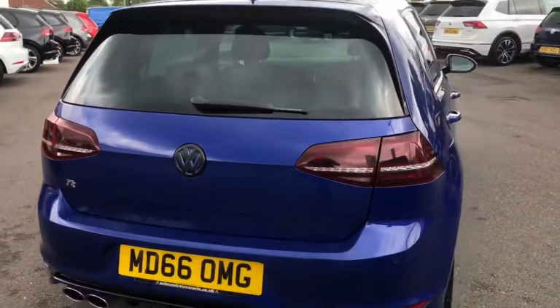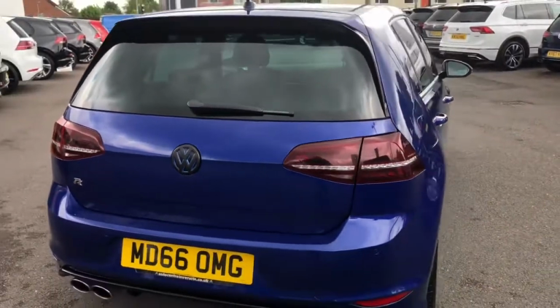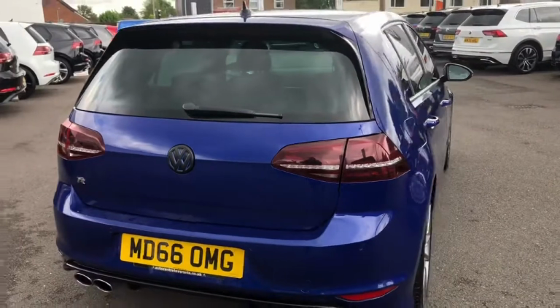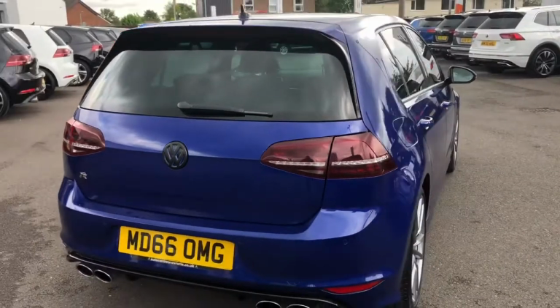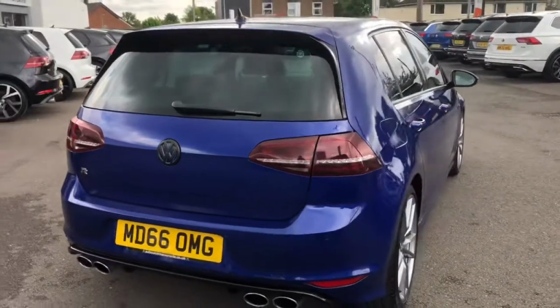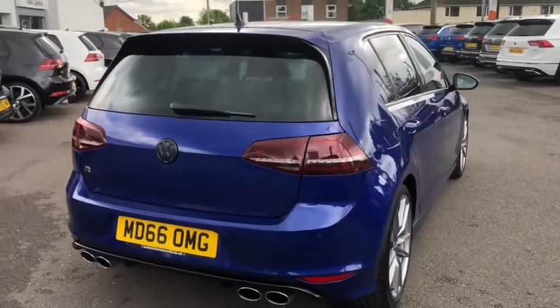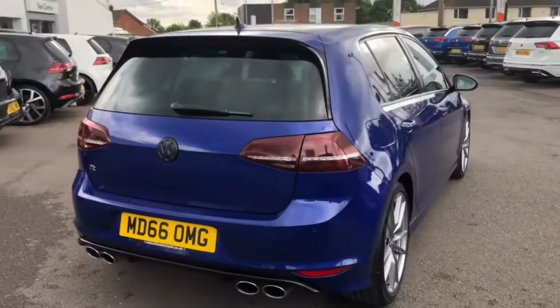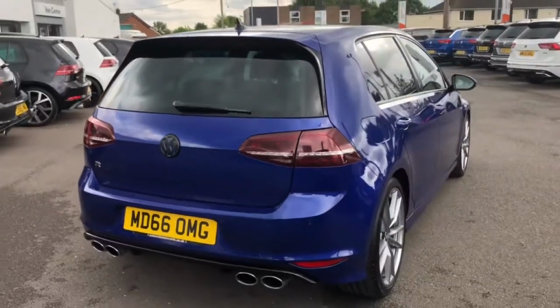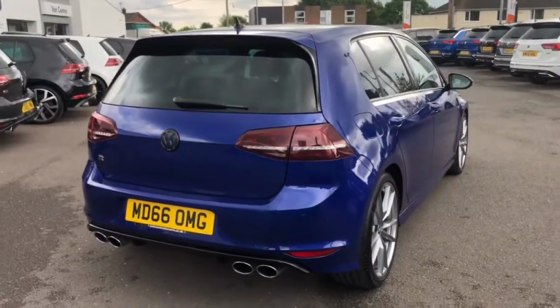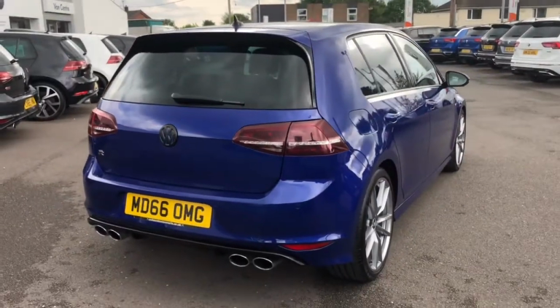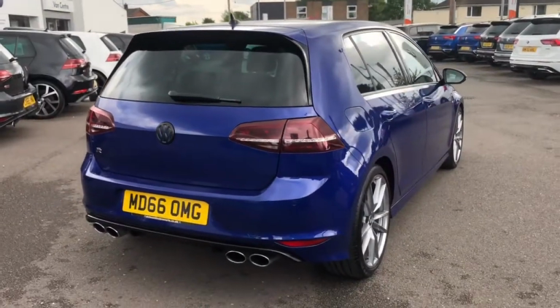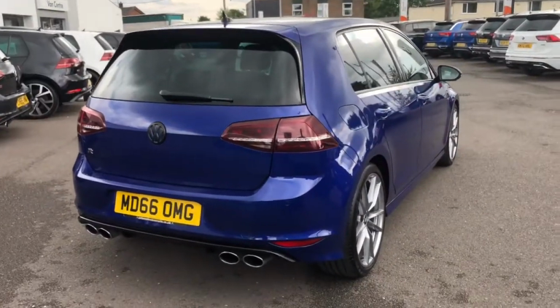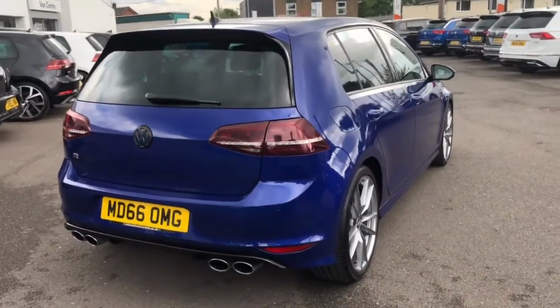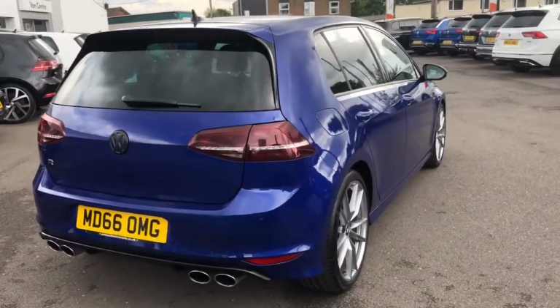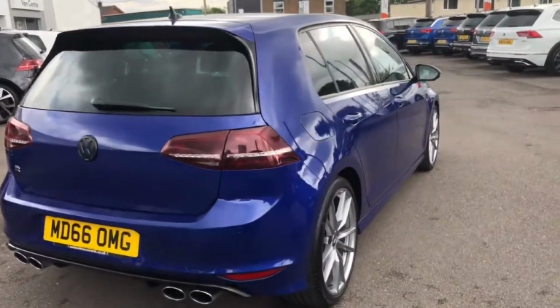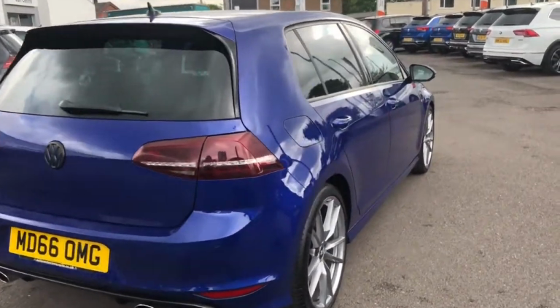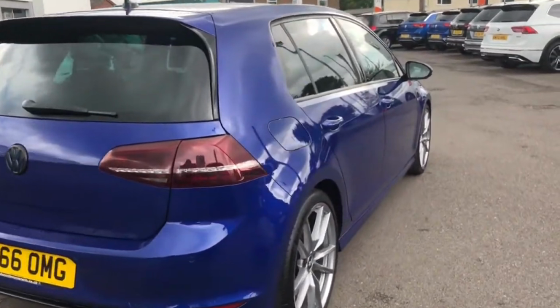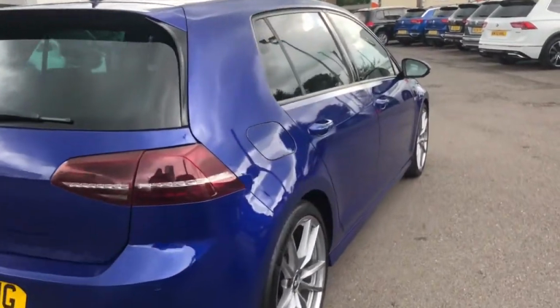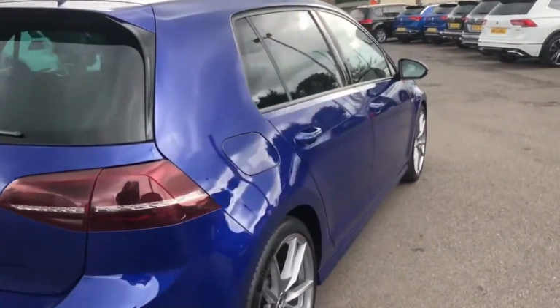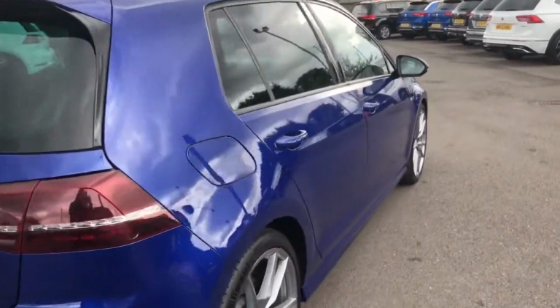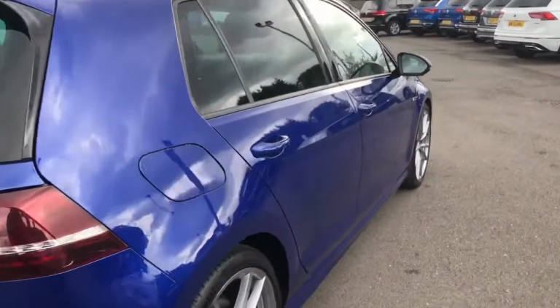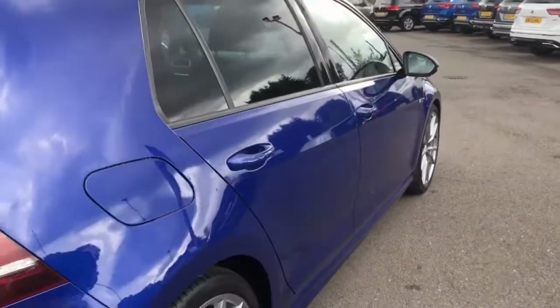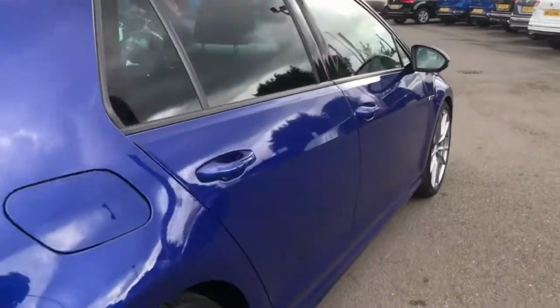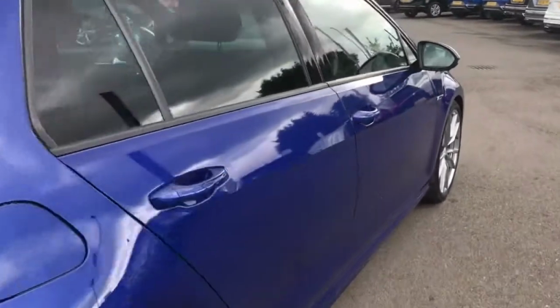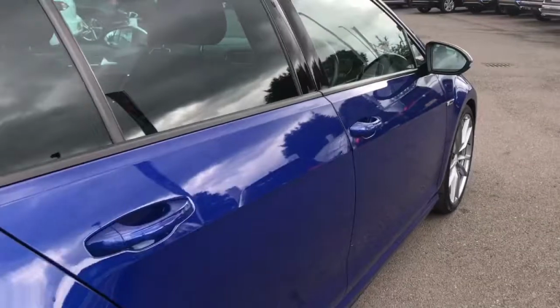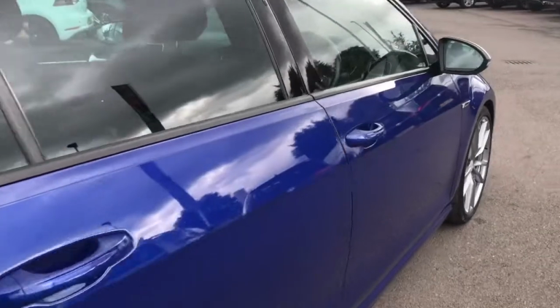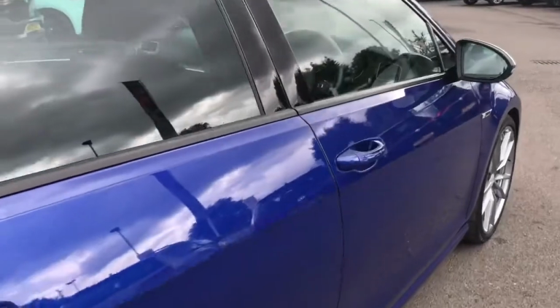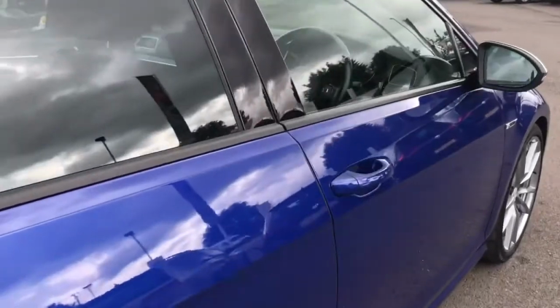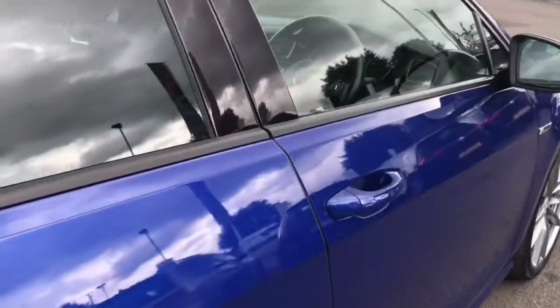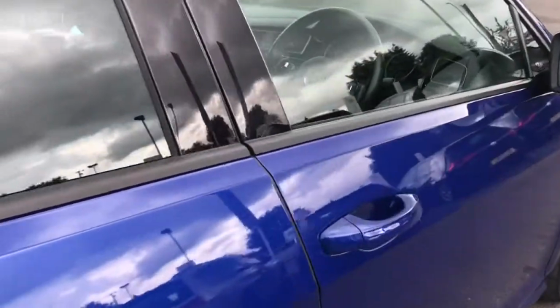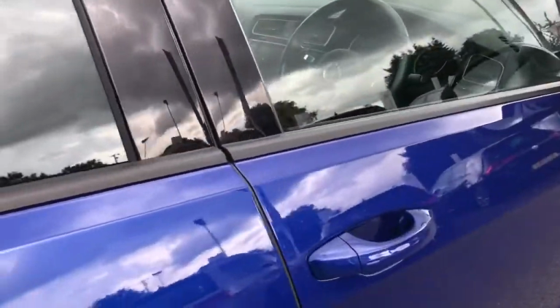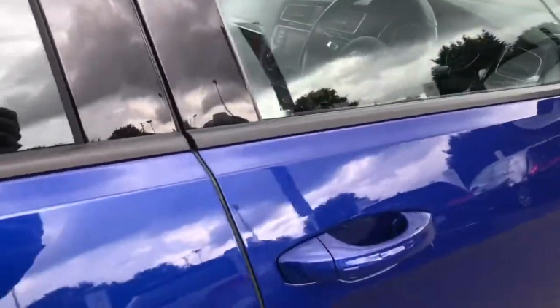As part of an upgraded option, this Golf R comes with your keyless entry, which is great if you've ever got your hands full, as you'll no longer need to reach for your keys.